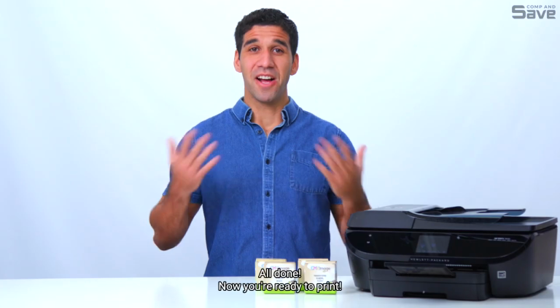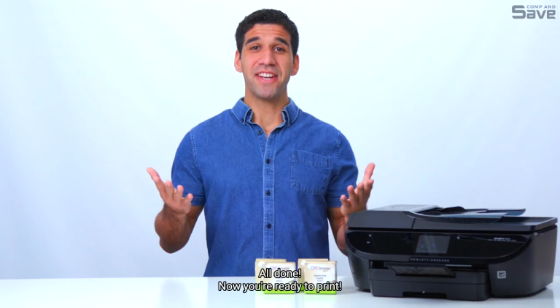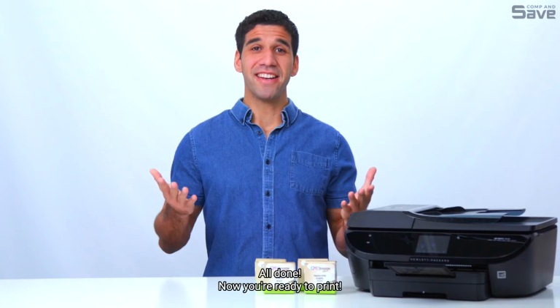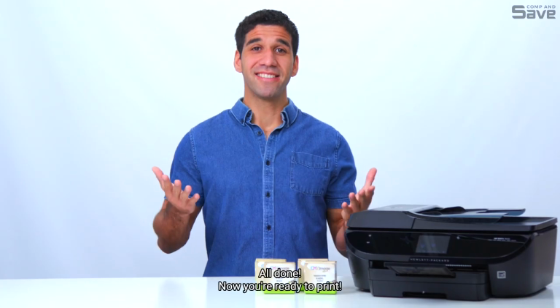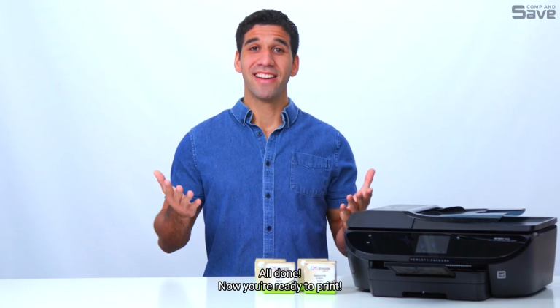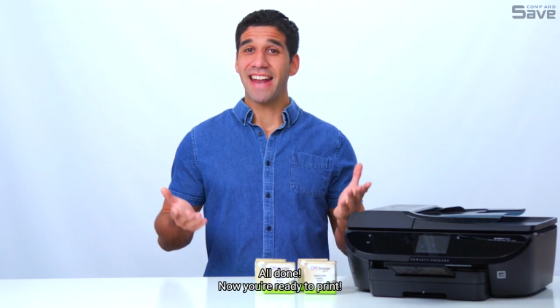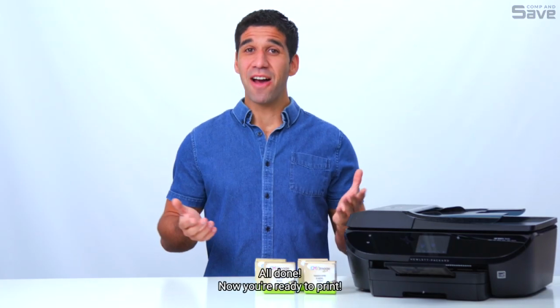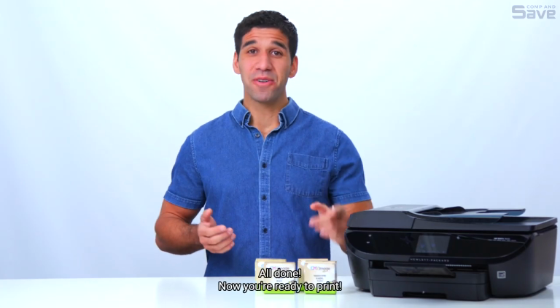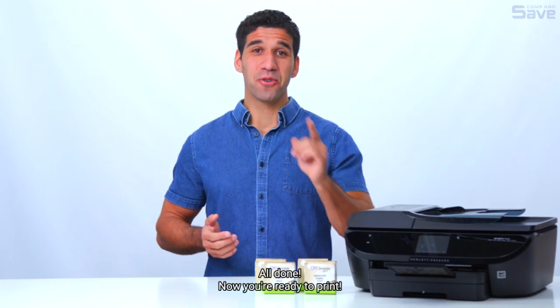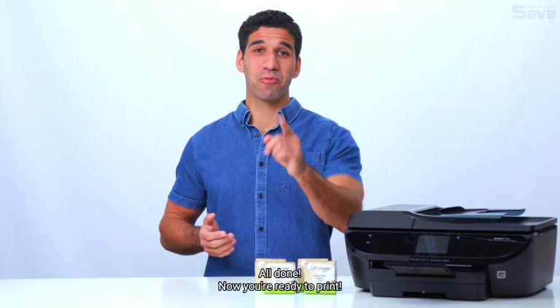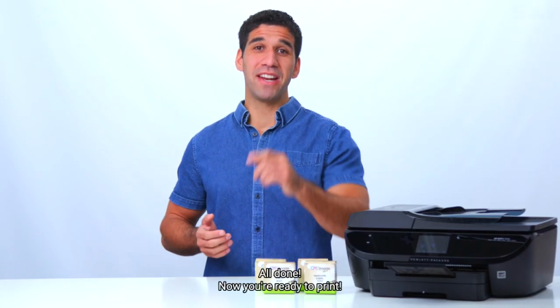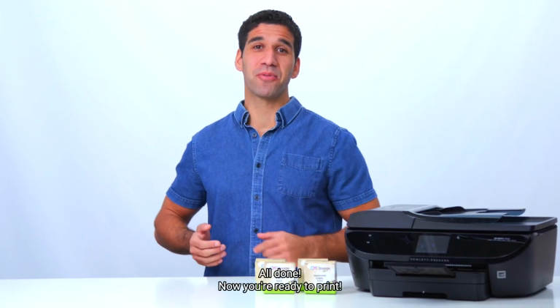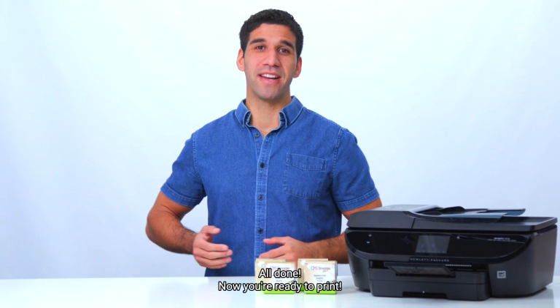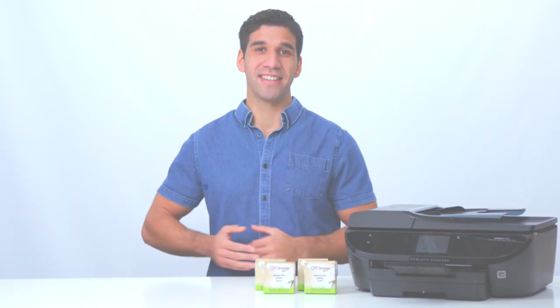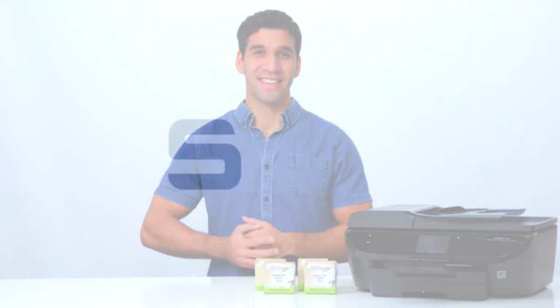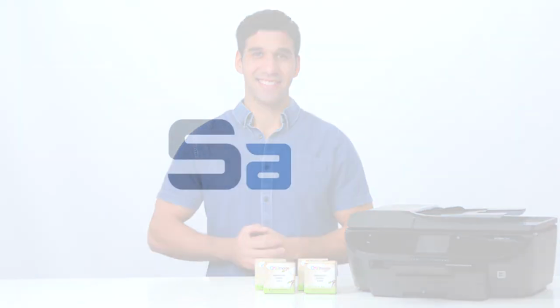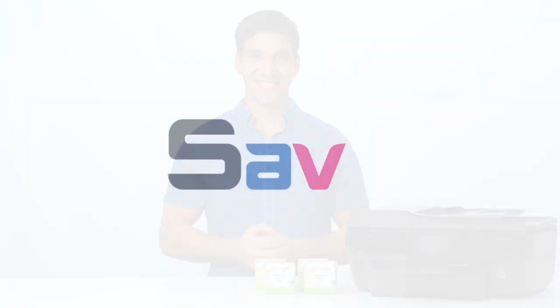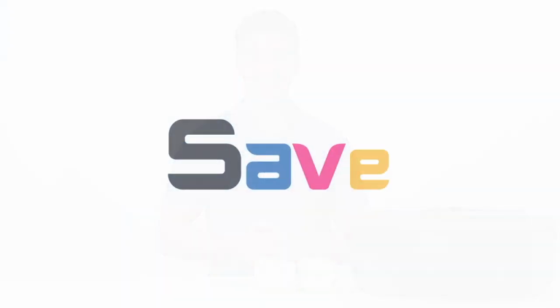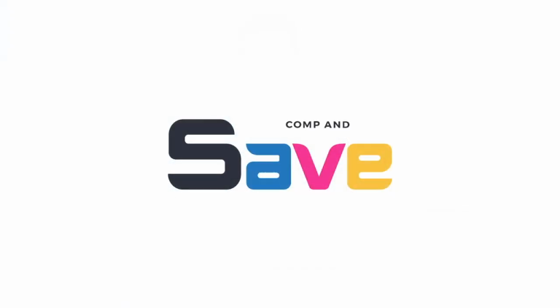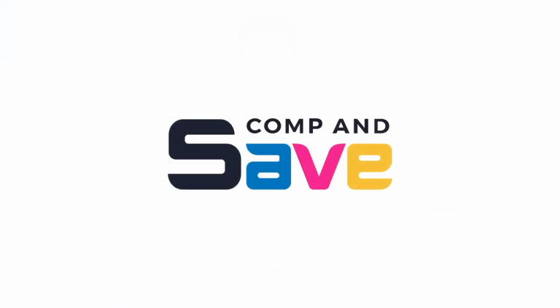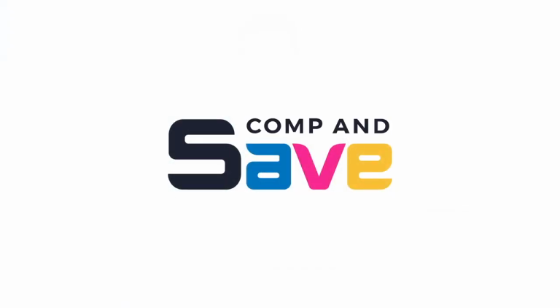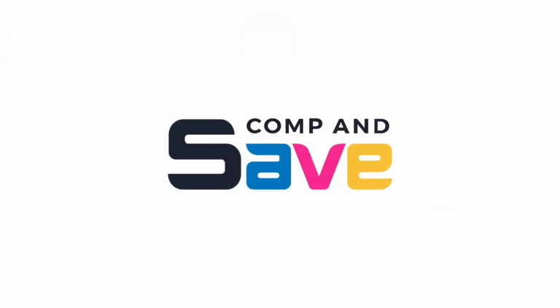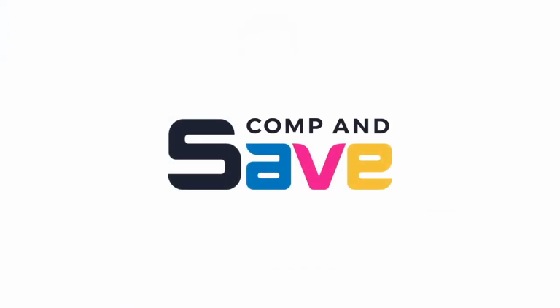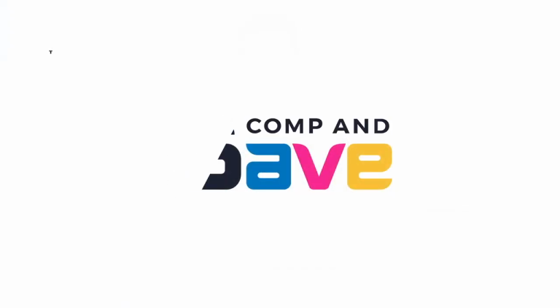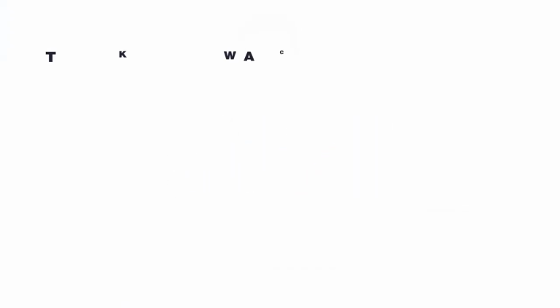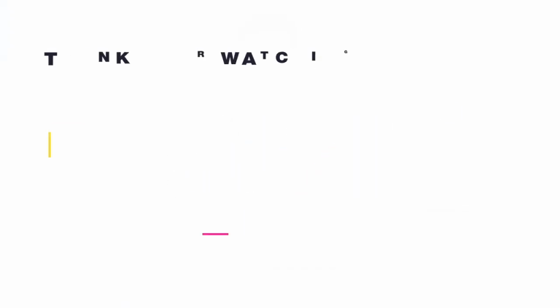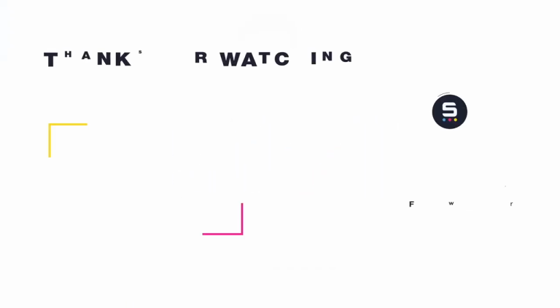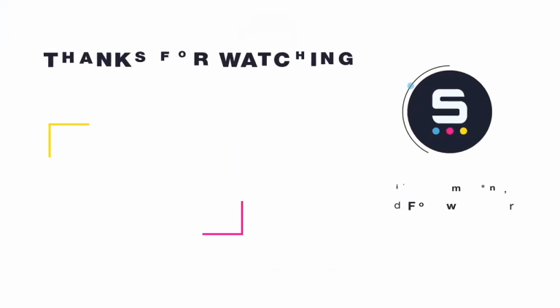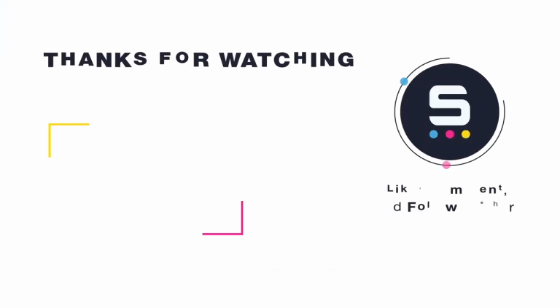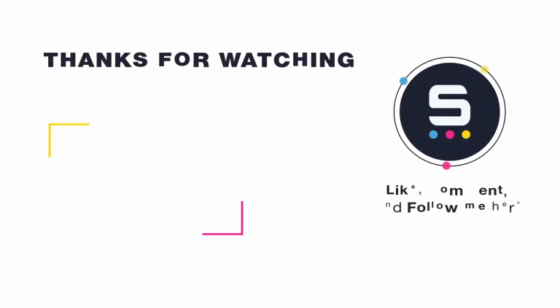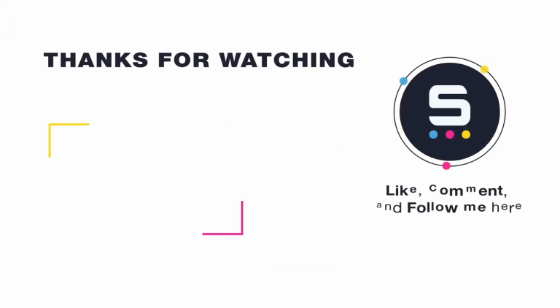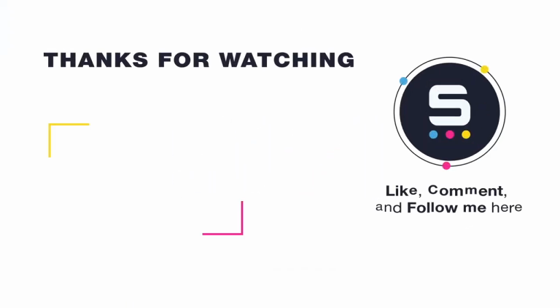All done! Now, you're ready to print! Bye!